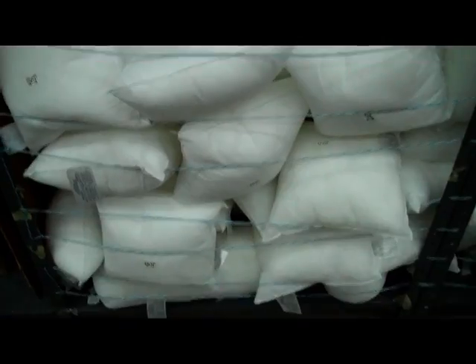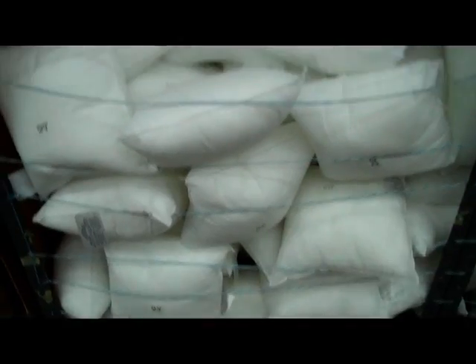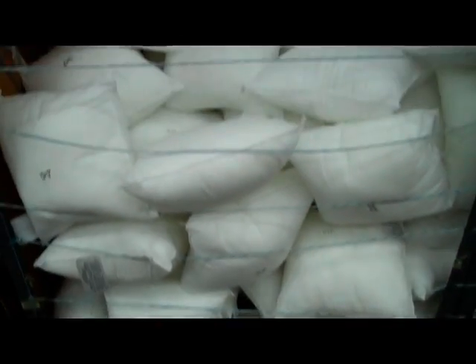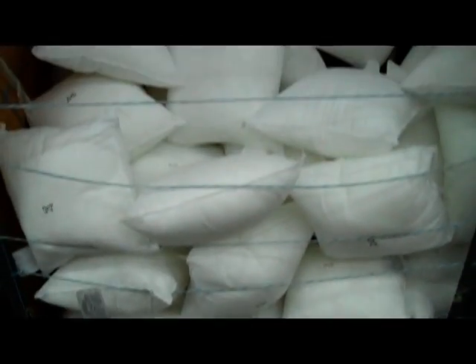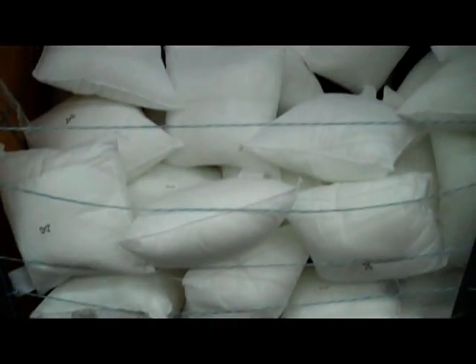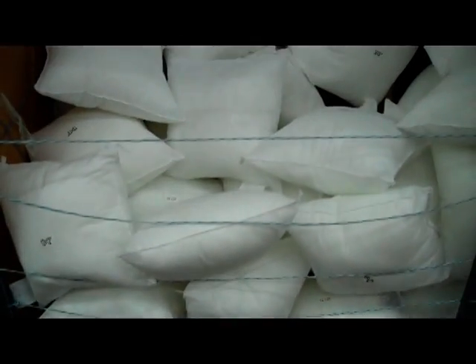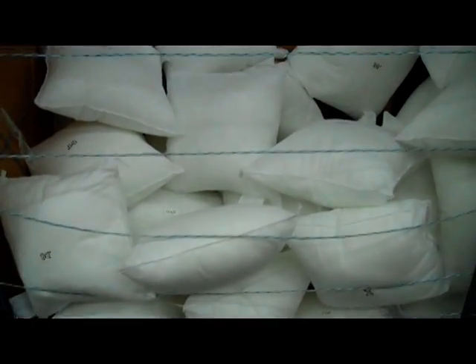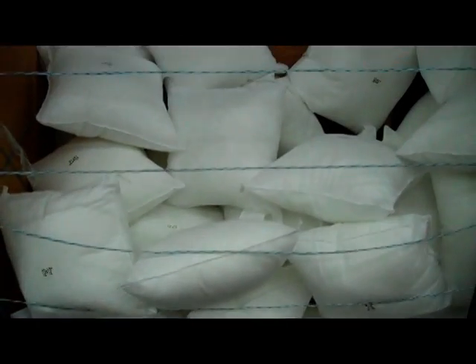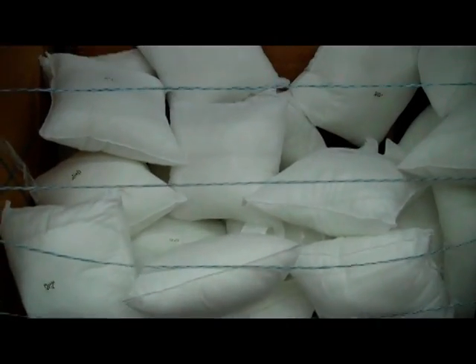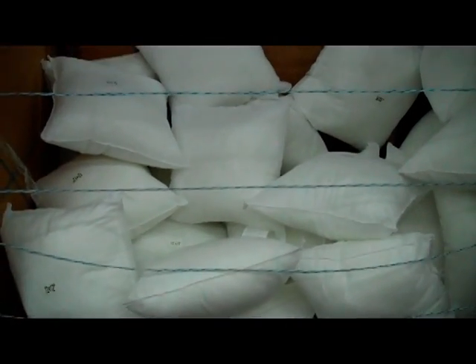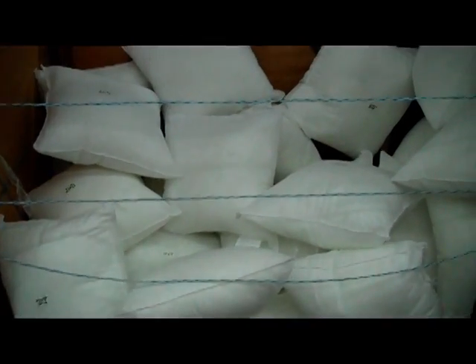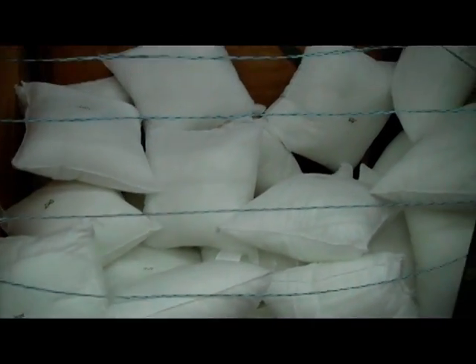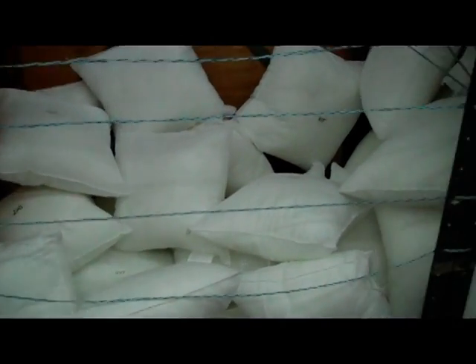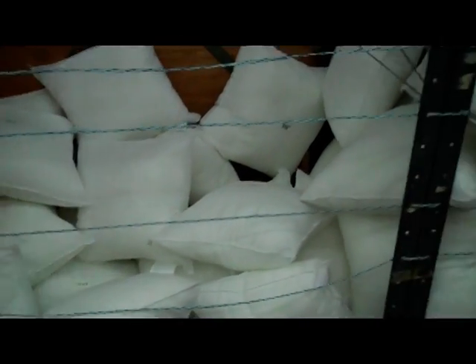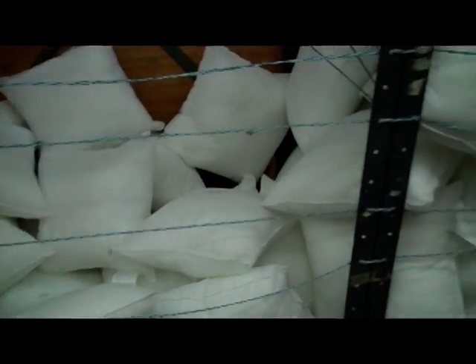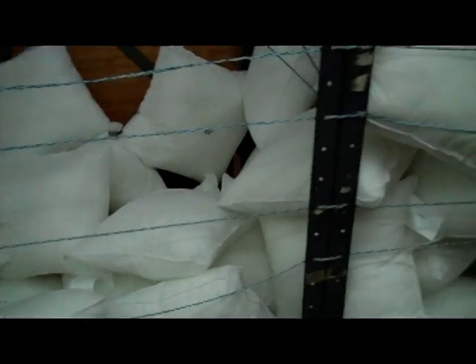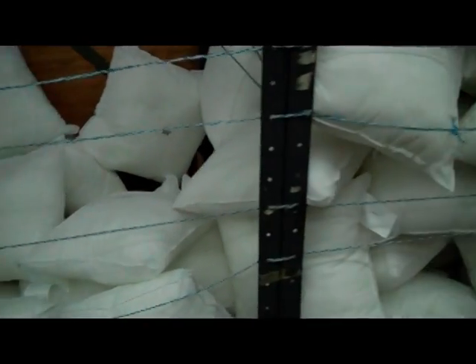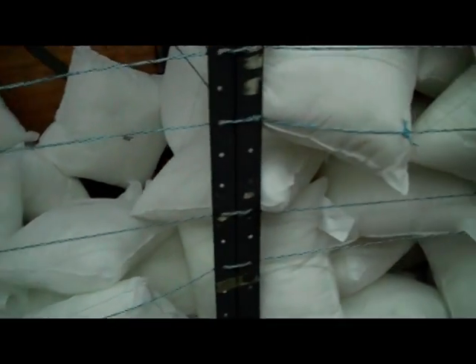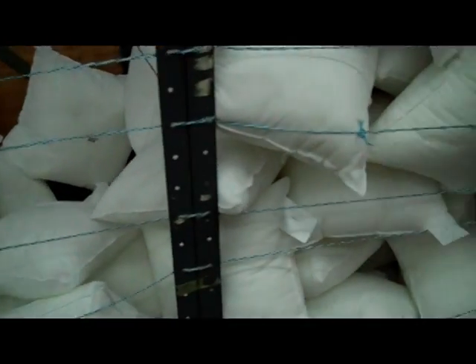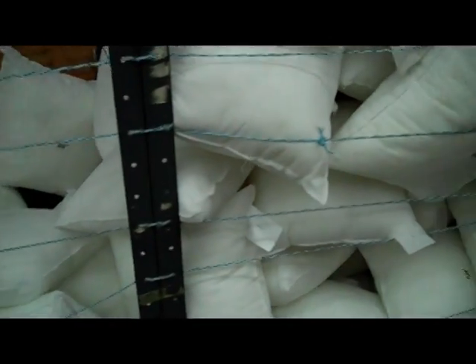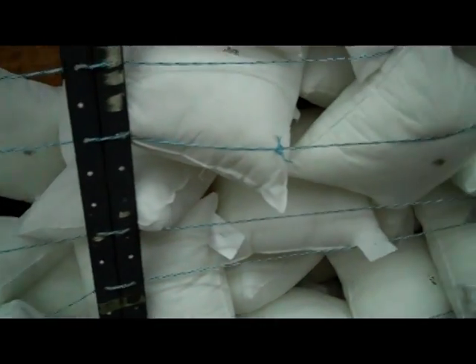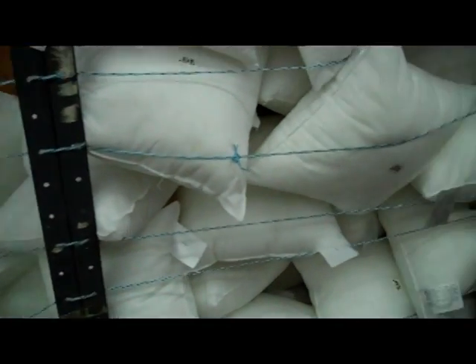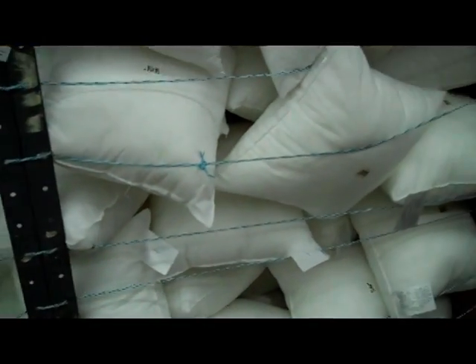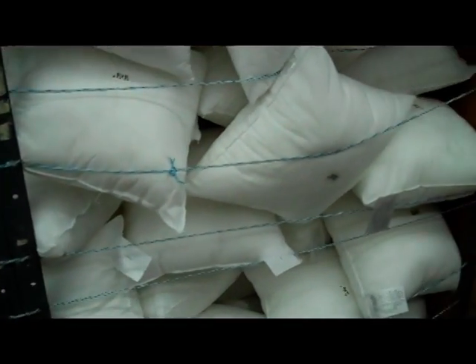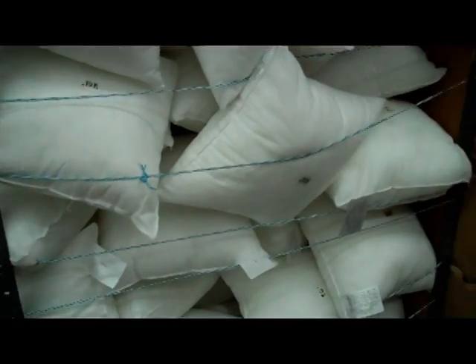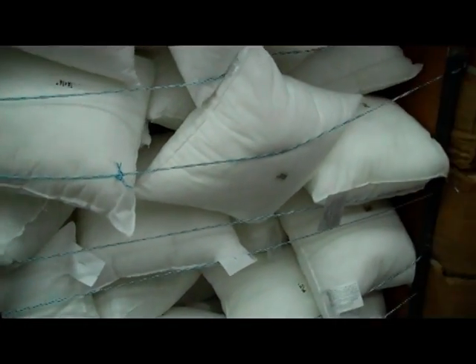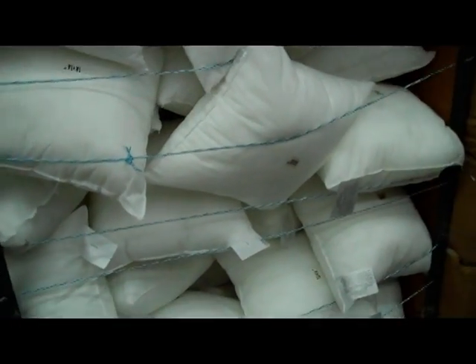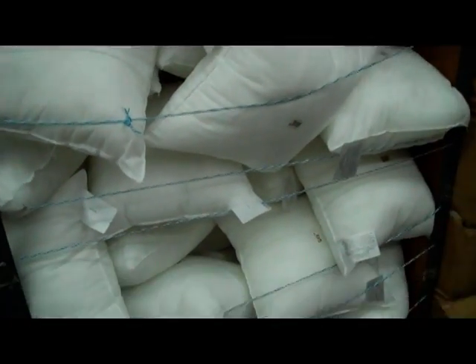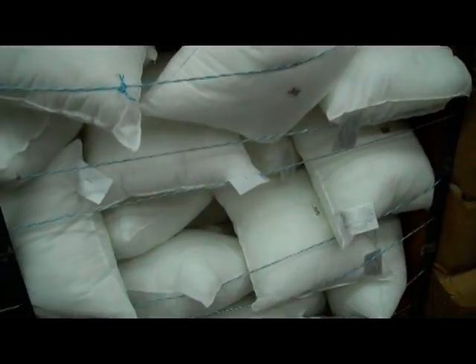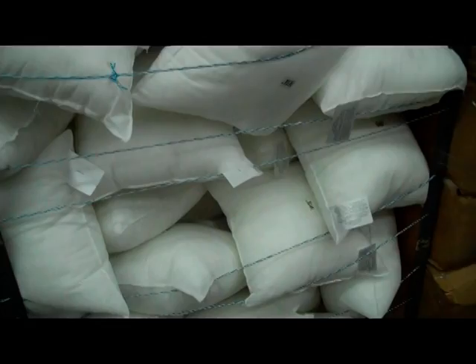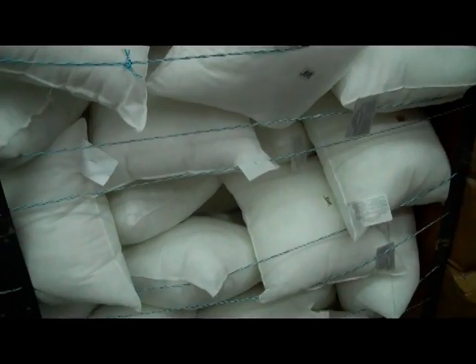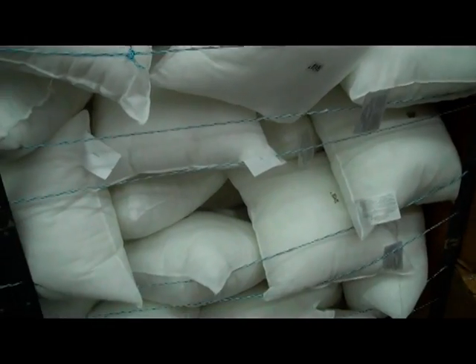Here are some pillow forms in stock on our shelves, awaiting your orders on Hometext.ca.